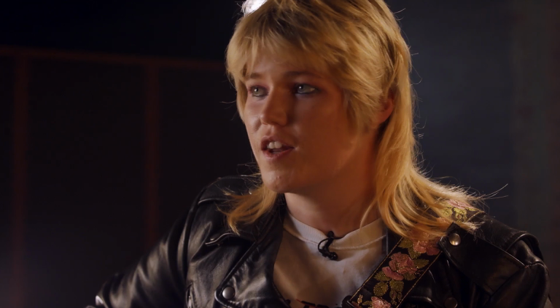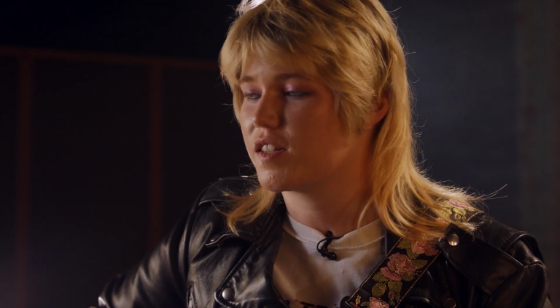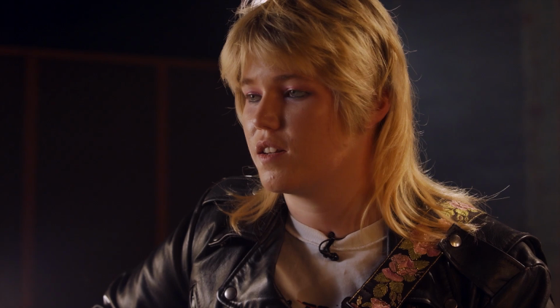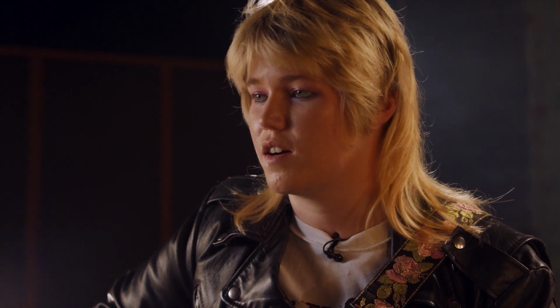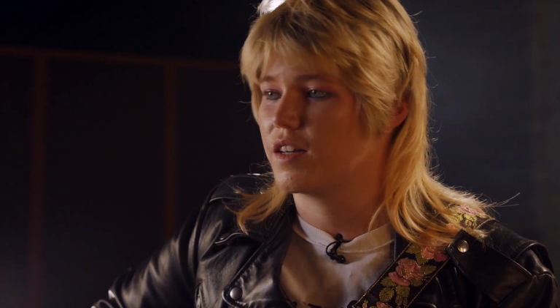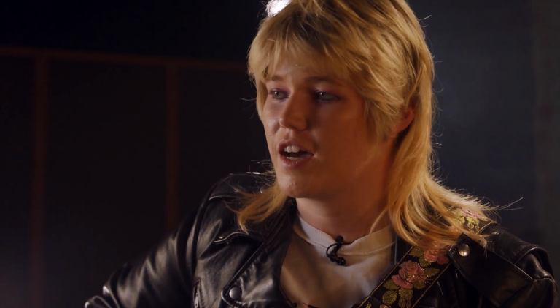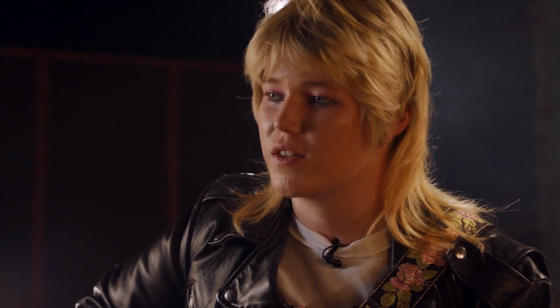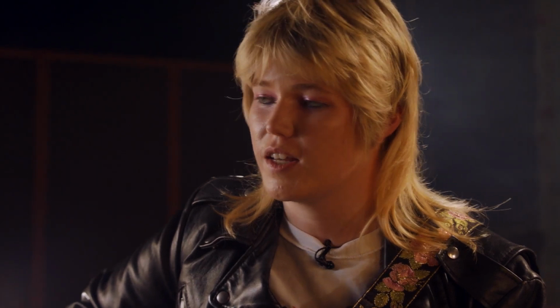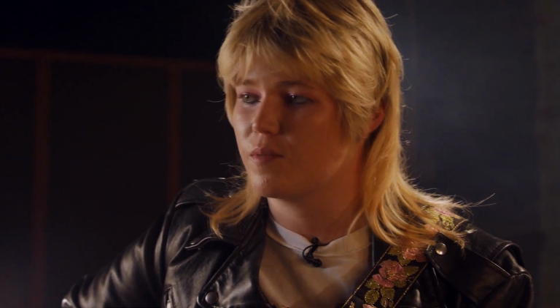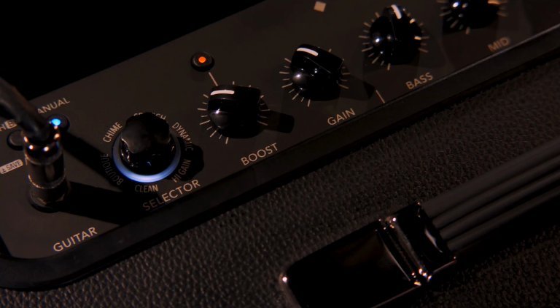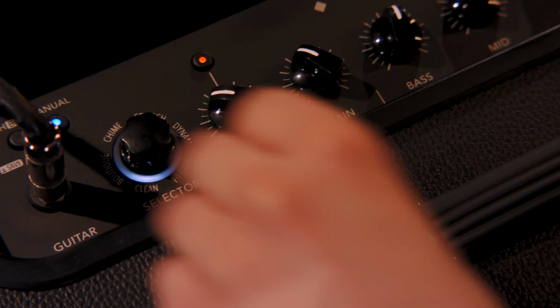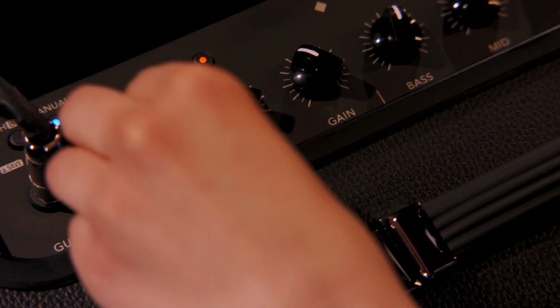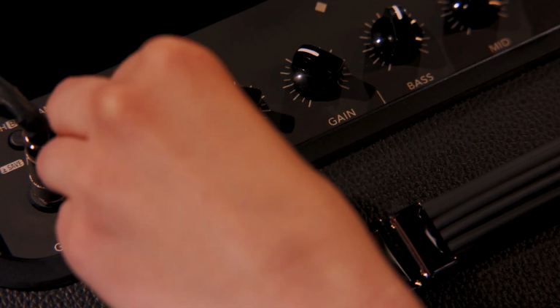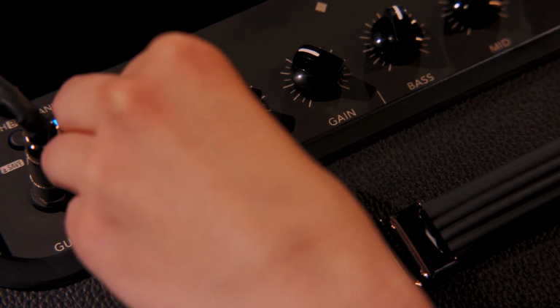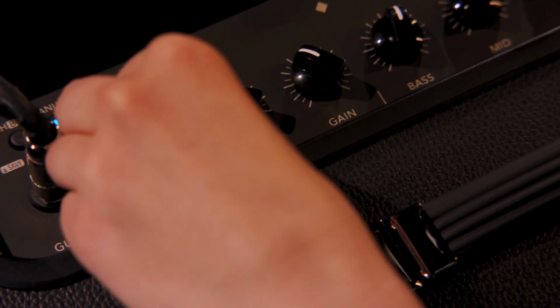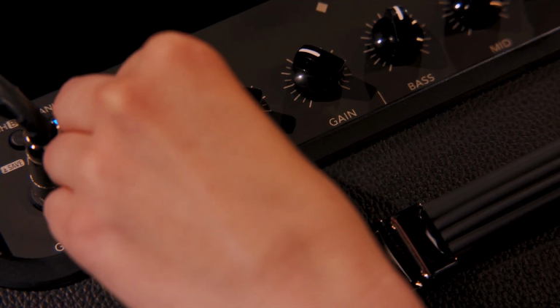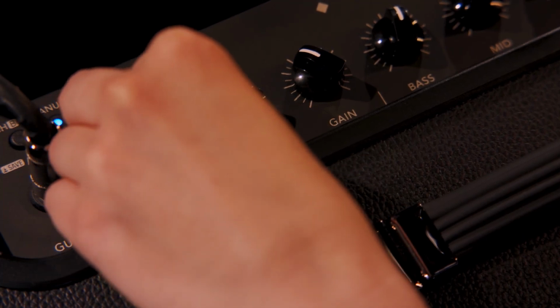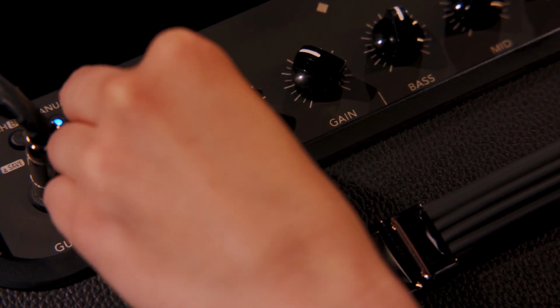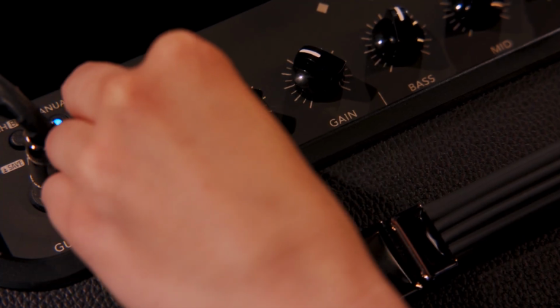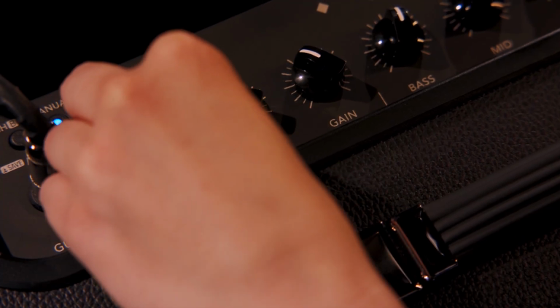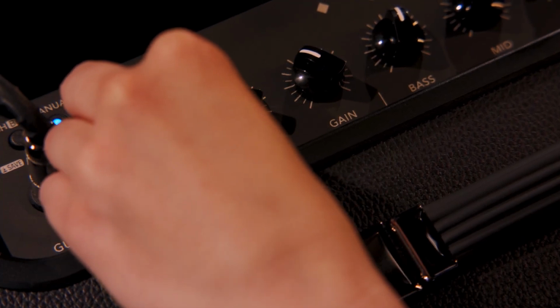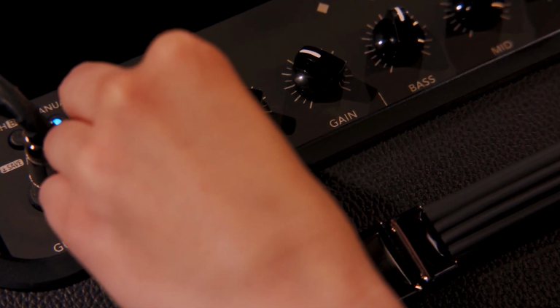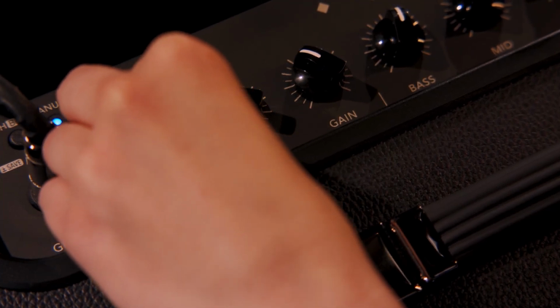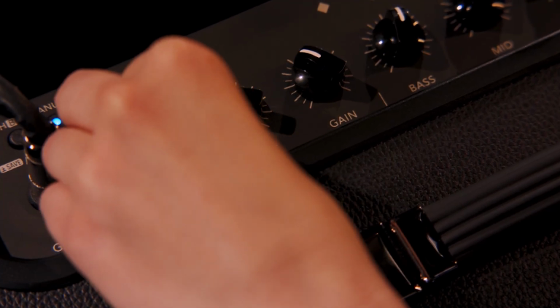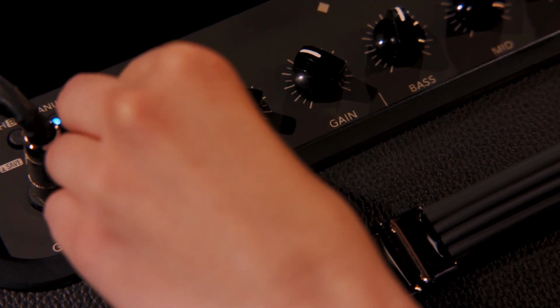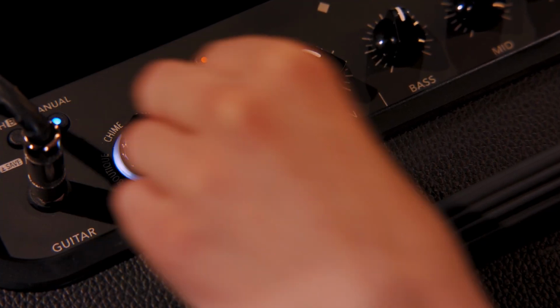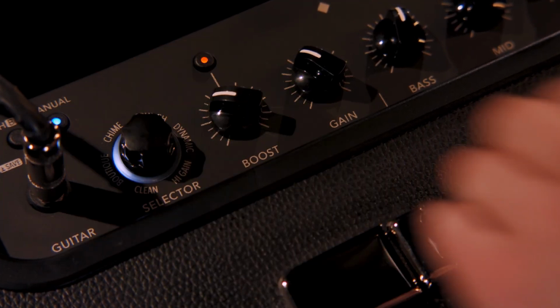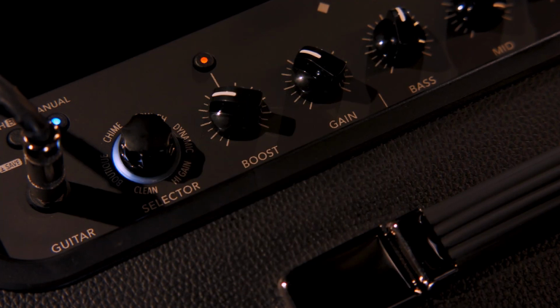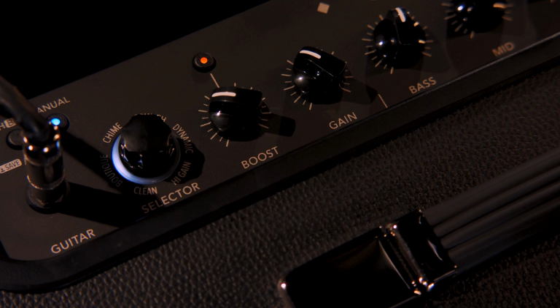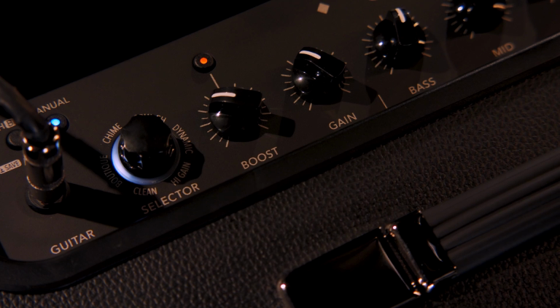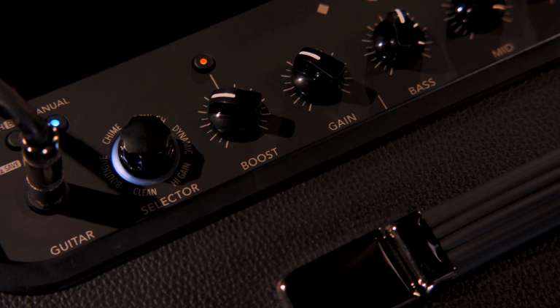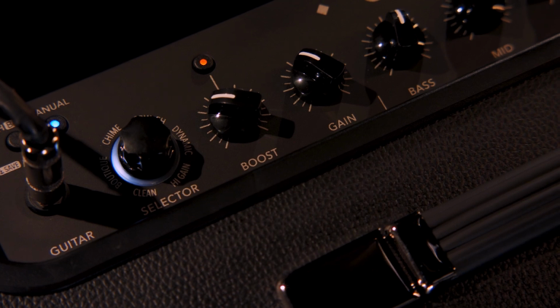The next setting on the Catalyst amp is the Boutique amp. So let me switch over to that and see how it sounds.